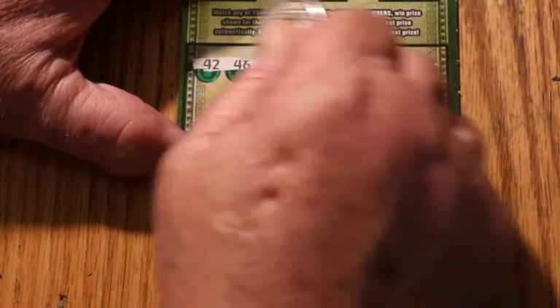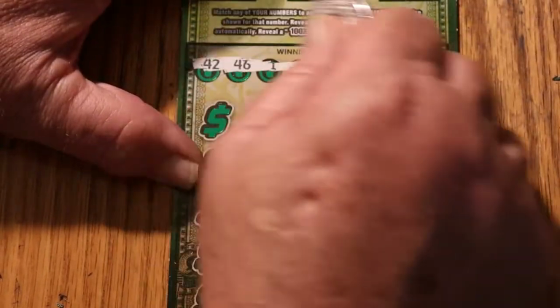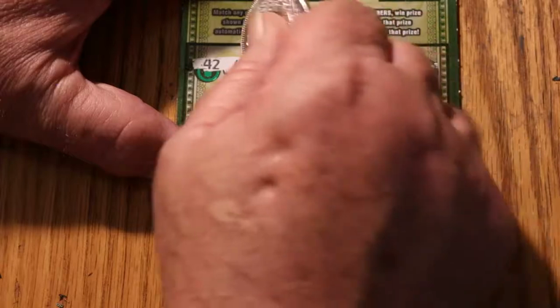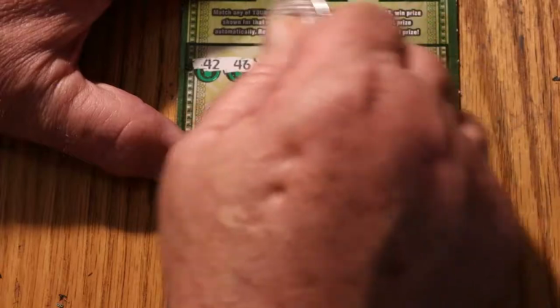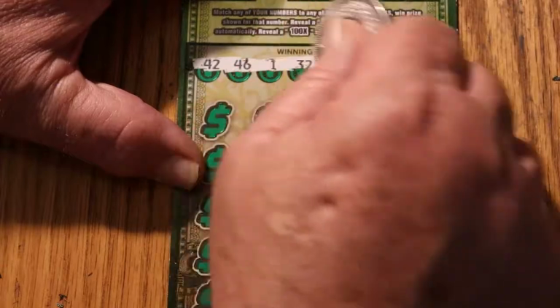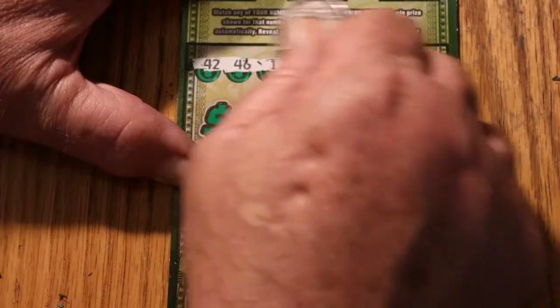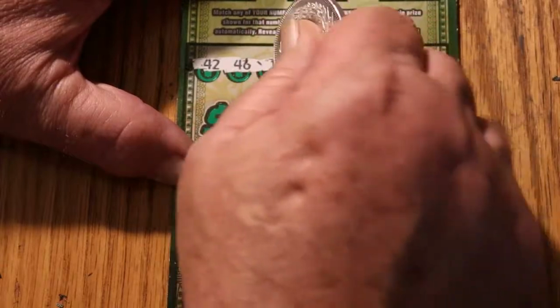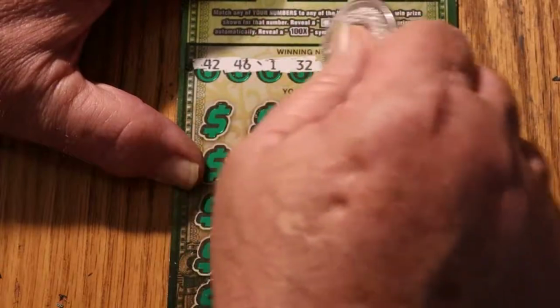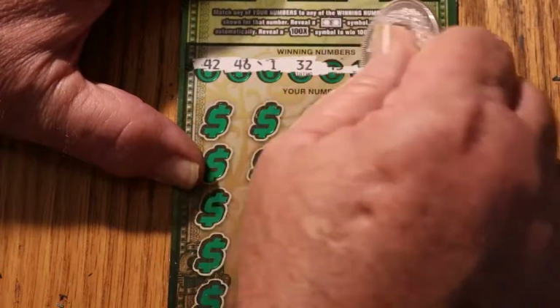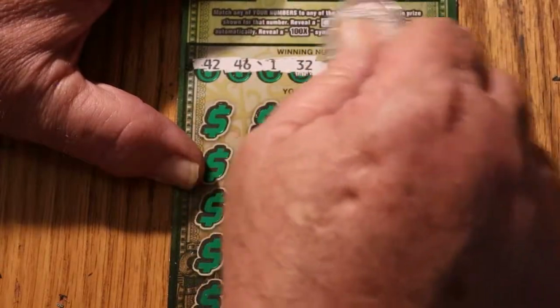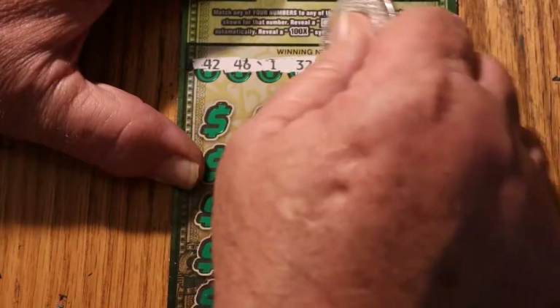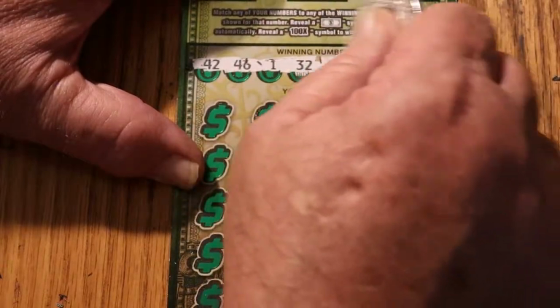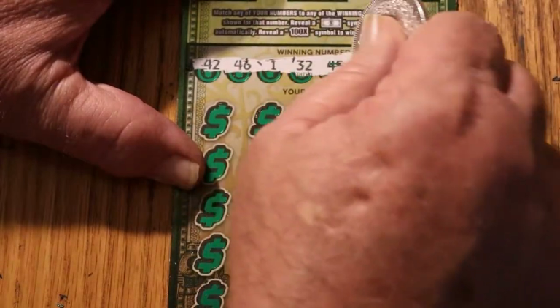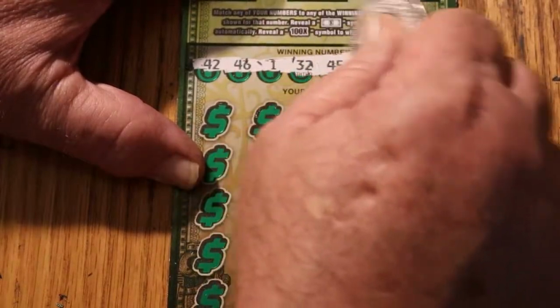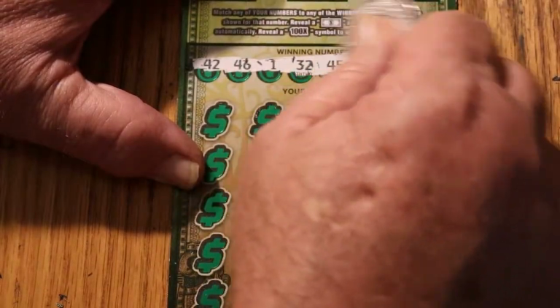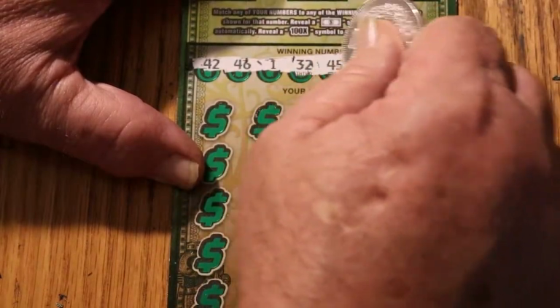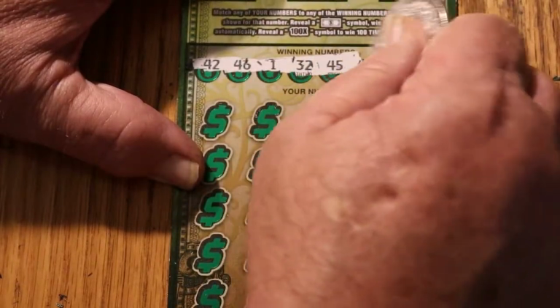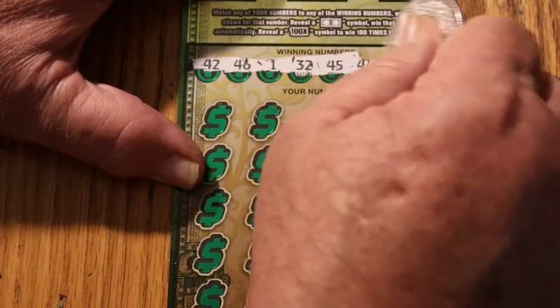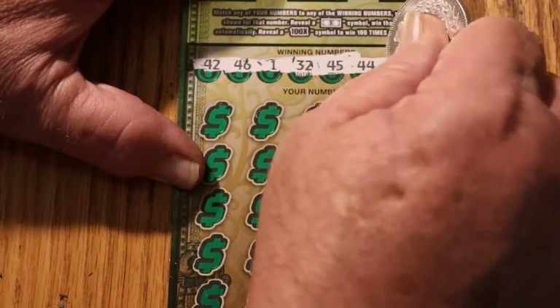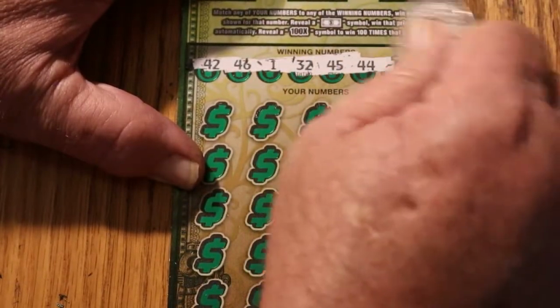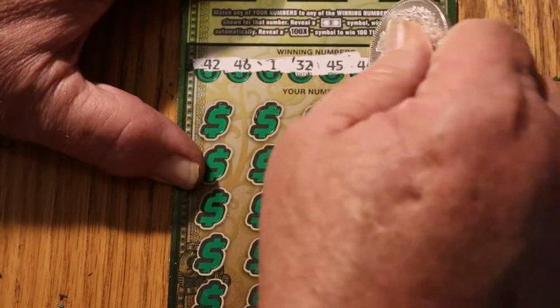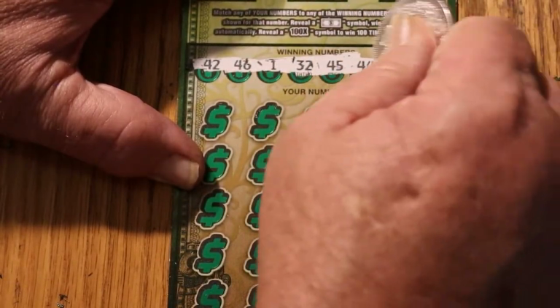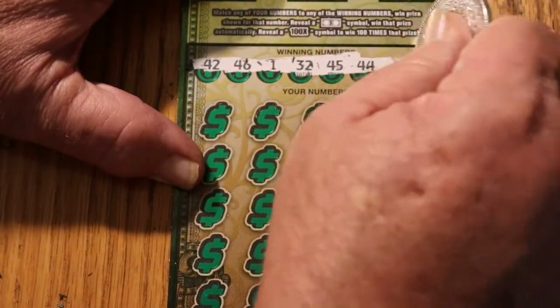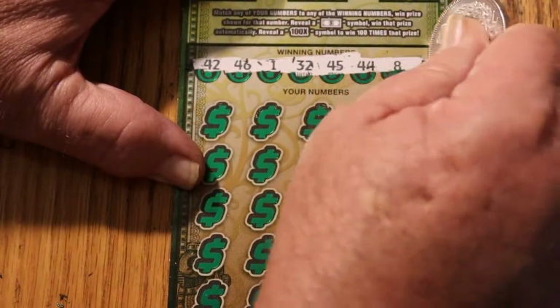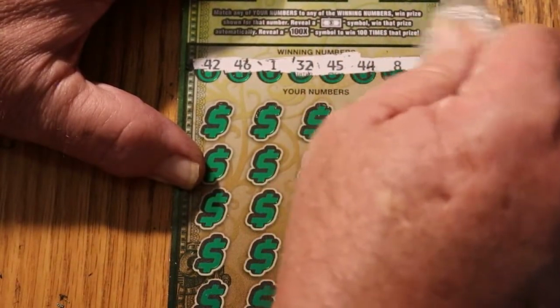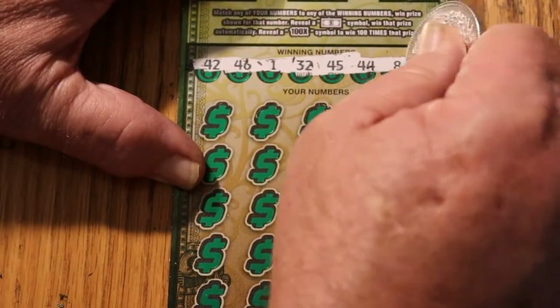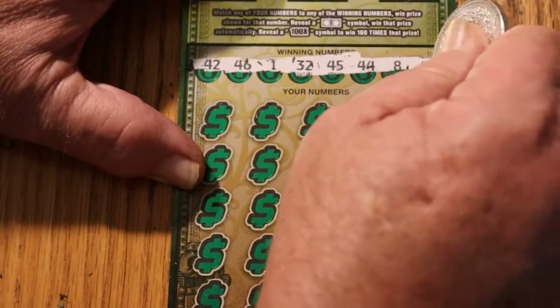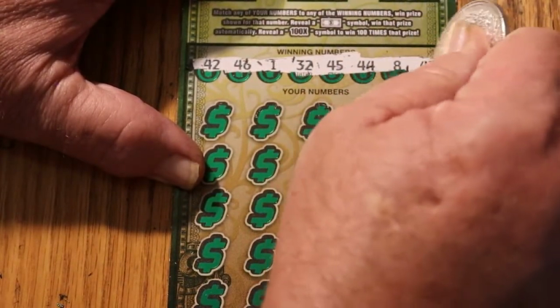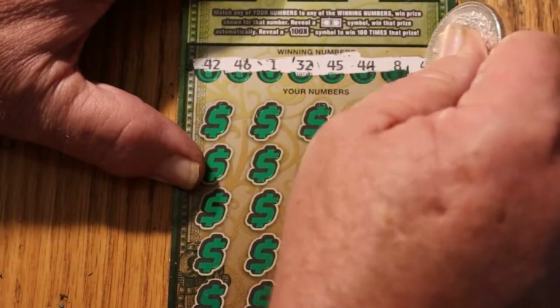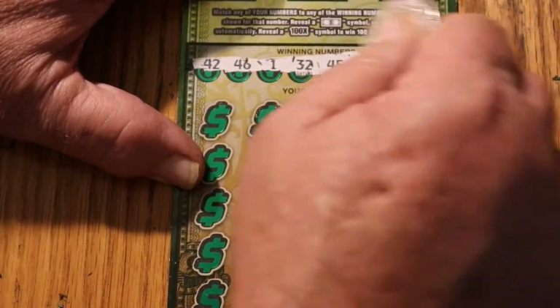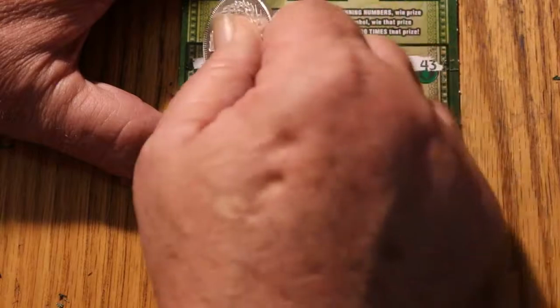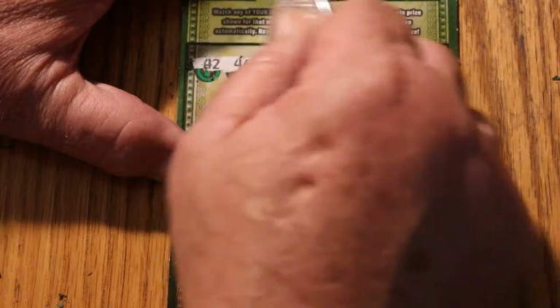Ticket 9 winning numbers: 42, 46, 1, 32, 45, 44, 8, and 43.